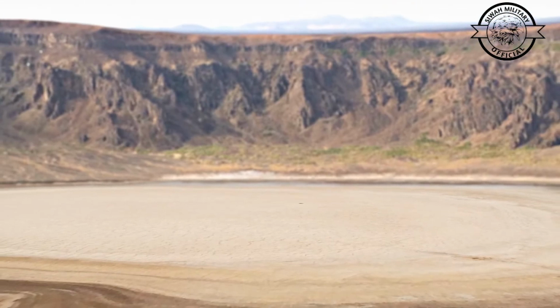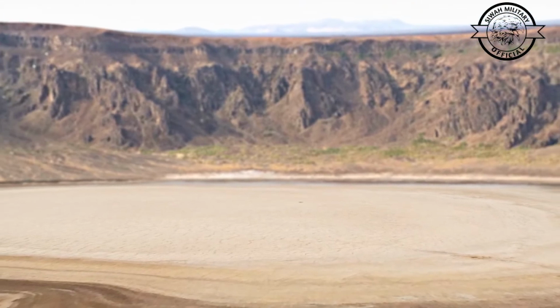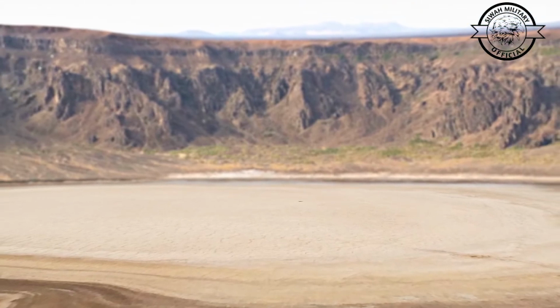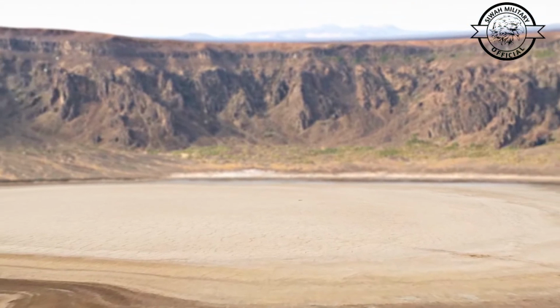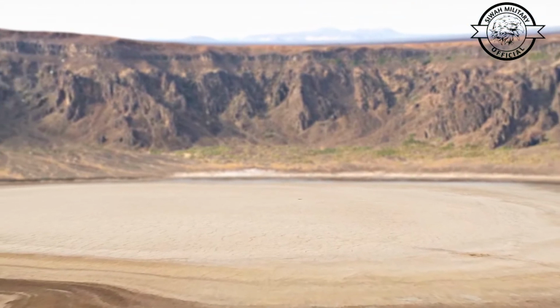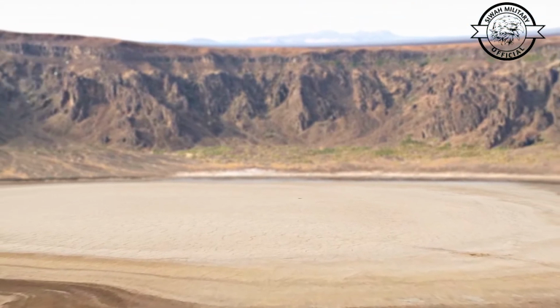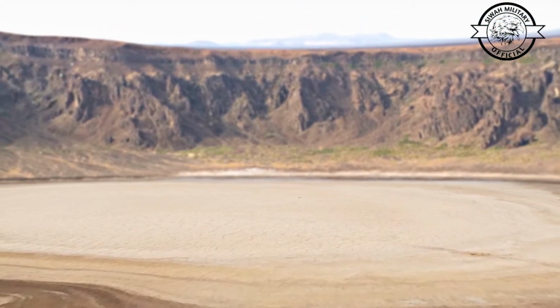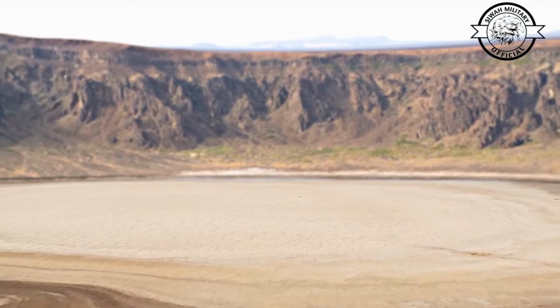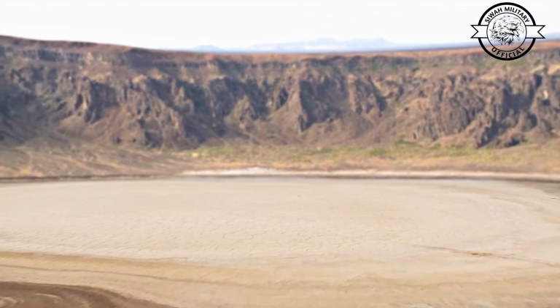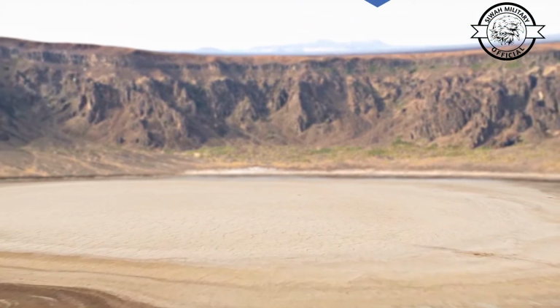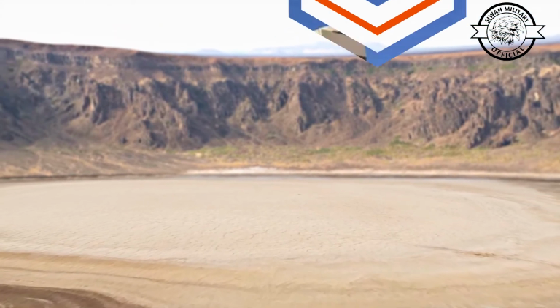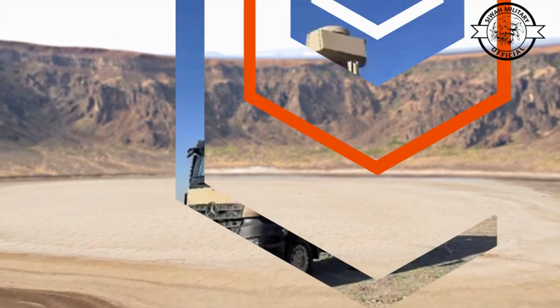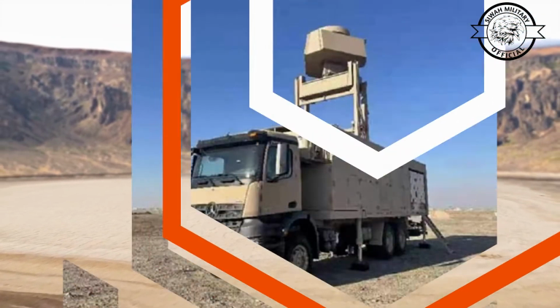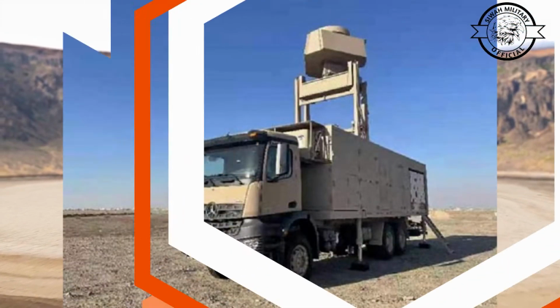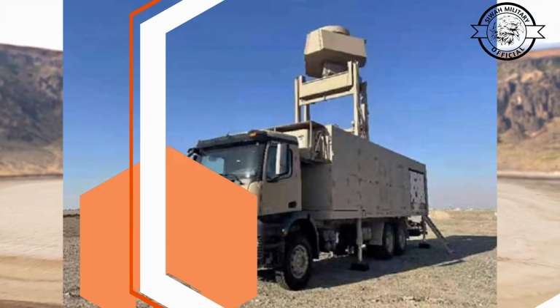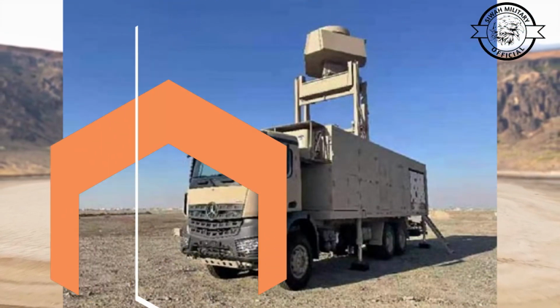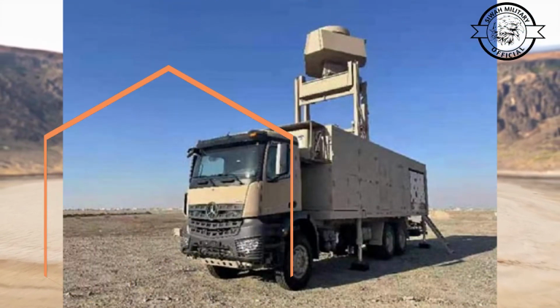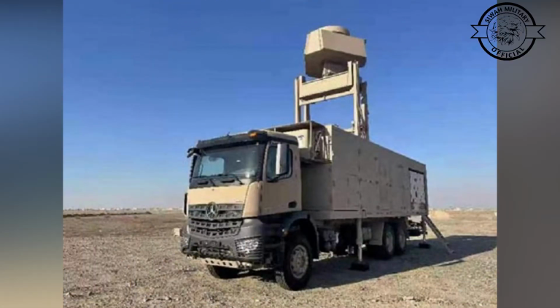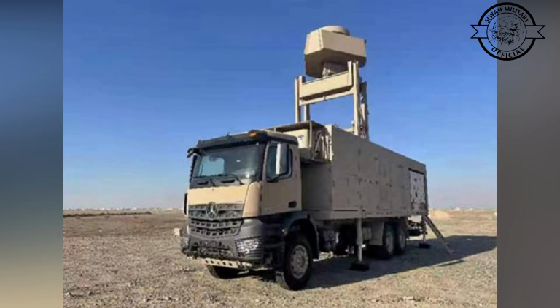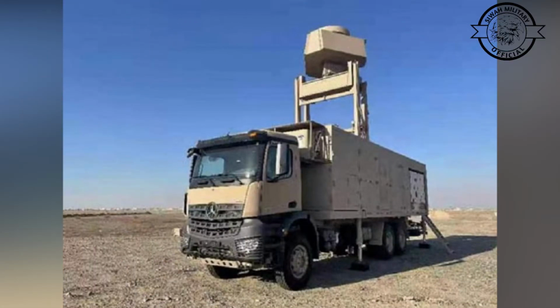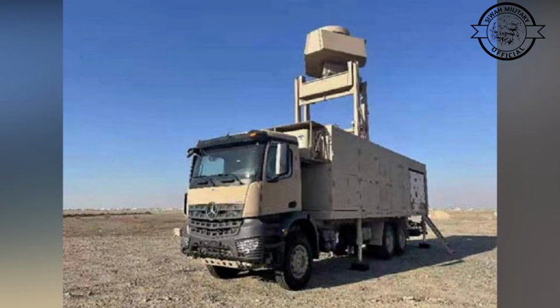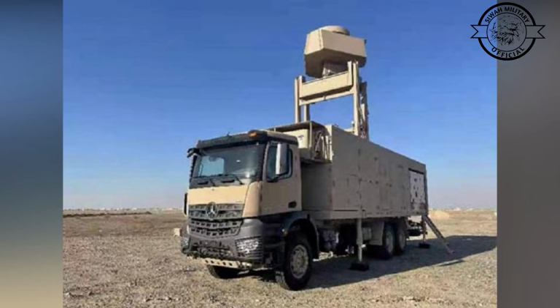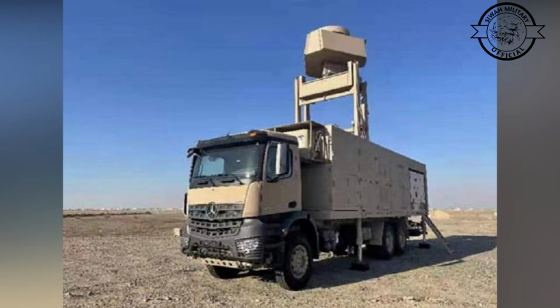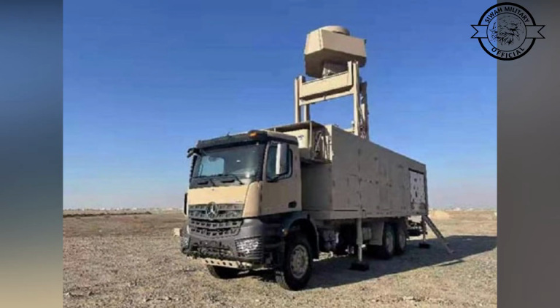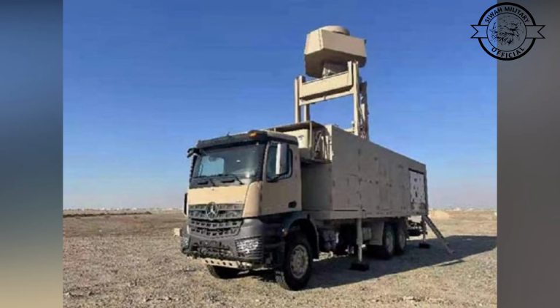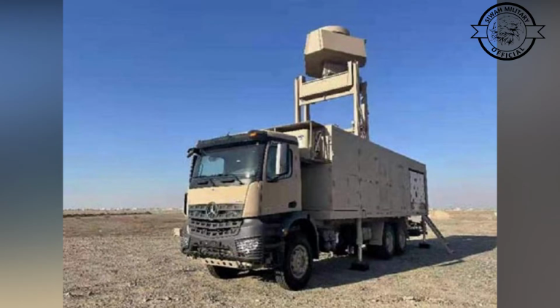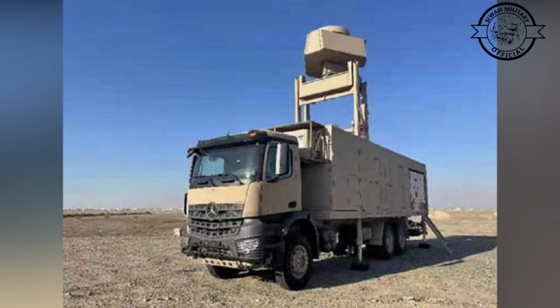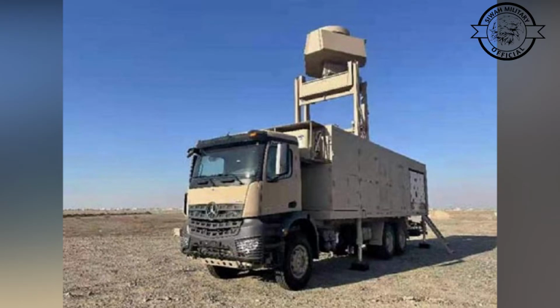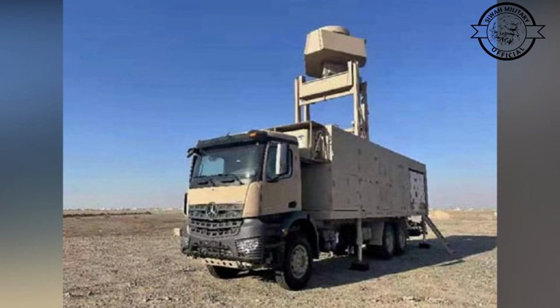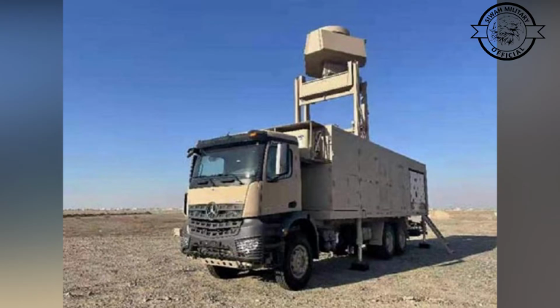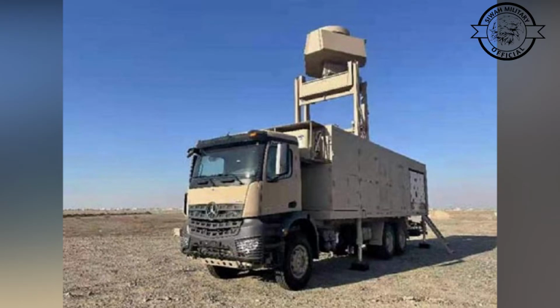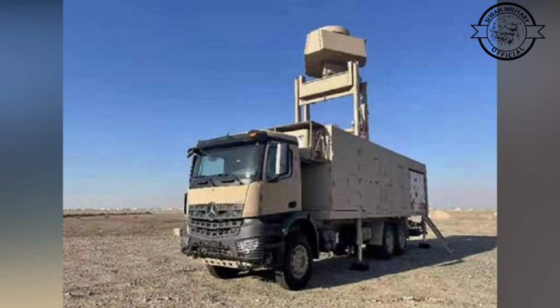Detecting drones is difficult because of their small size and because they often fly low. Noise waves from the ground often disrupt radar signals.